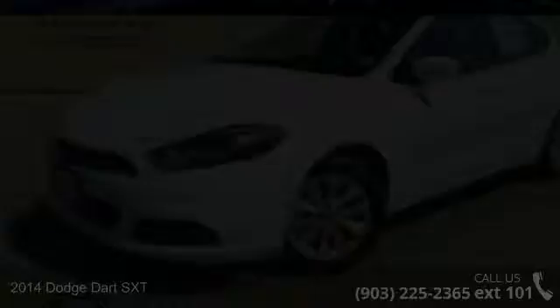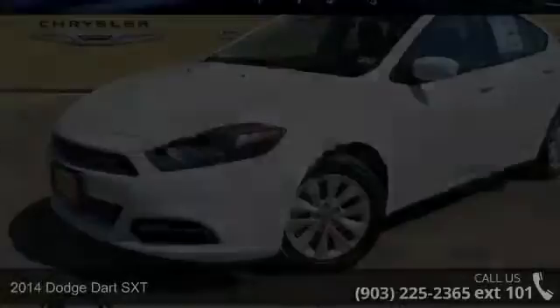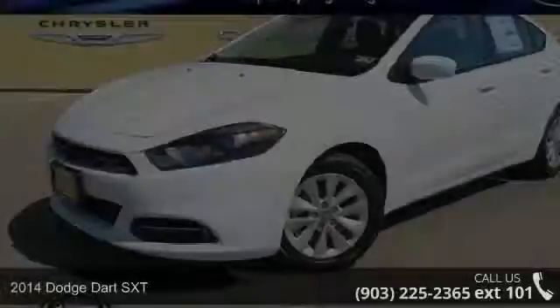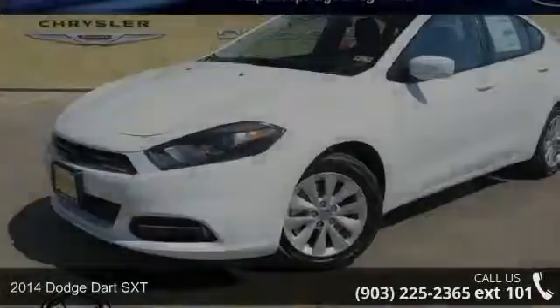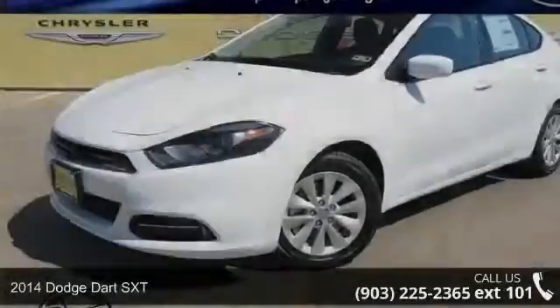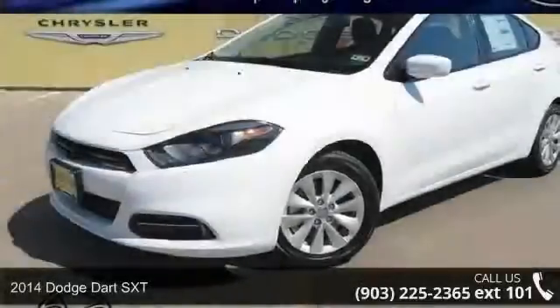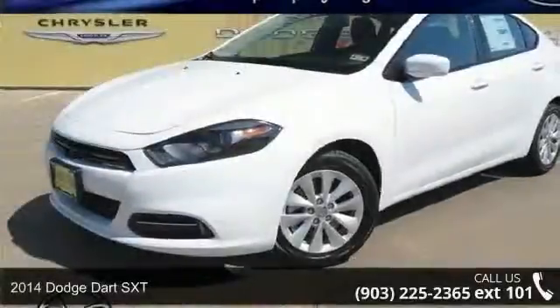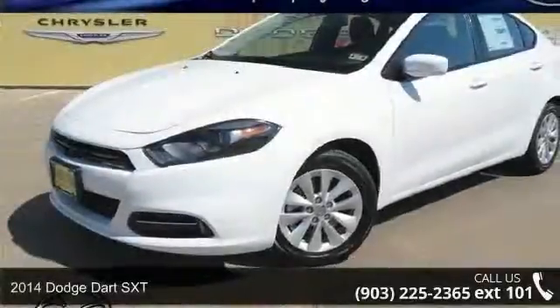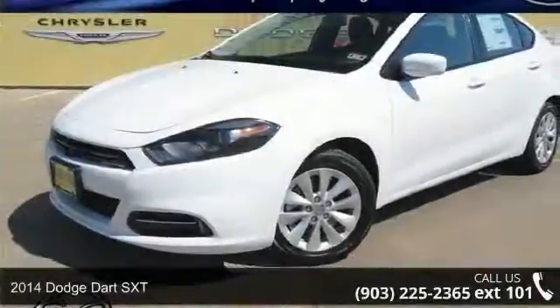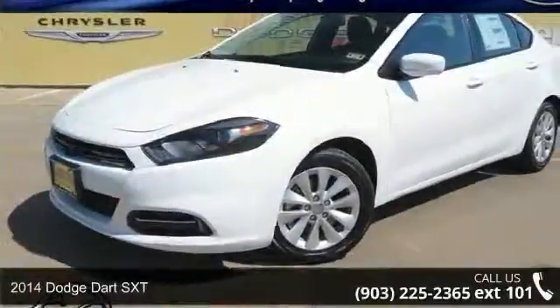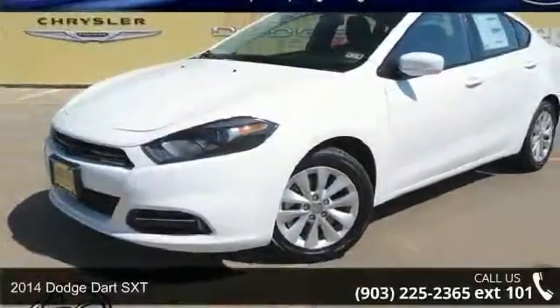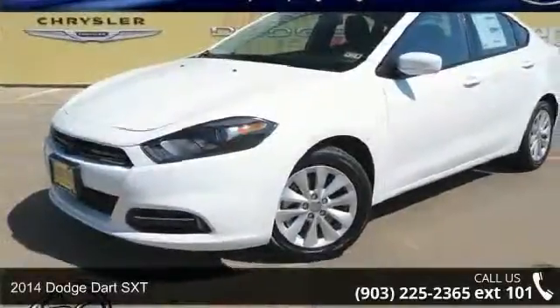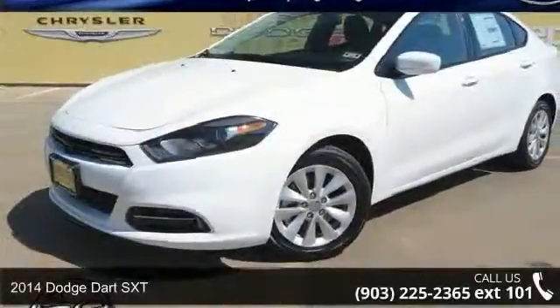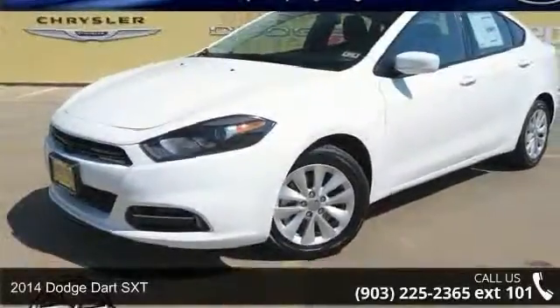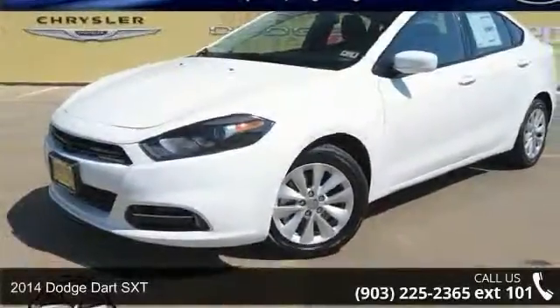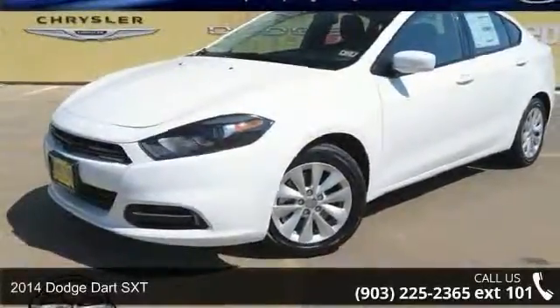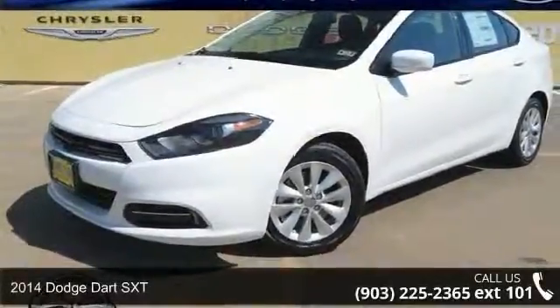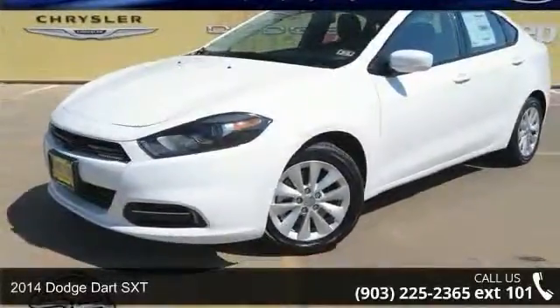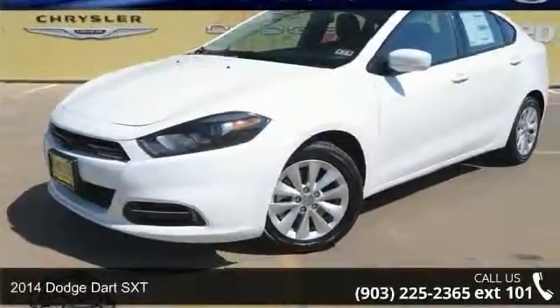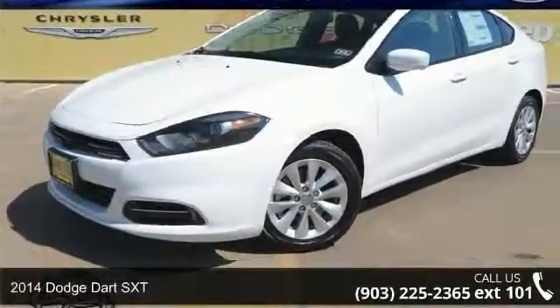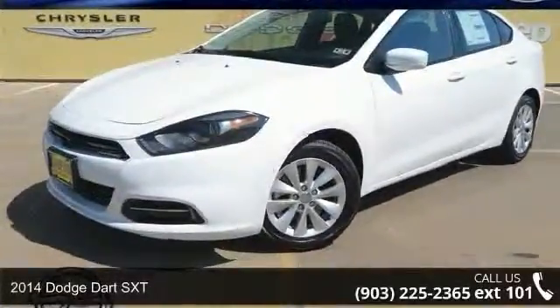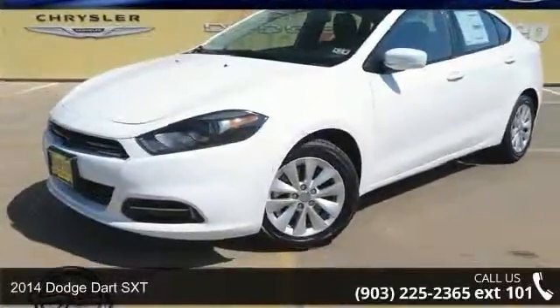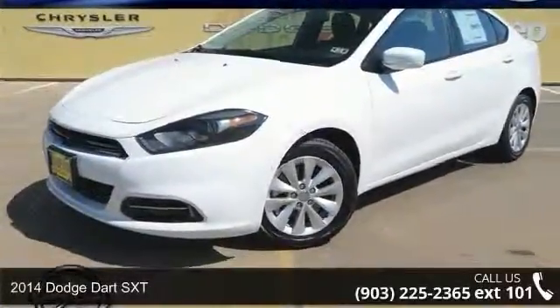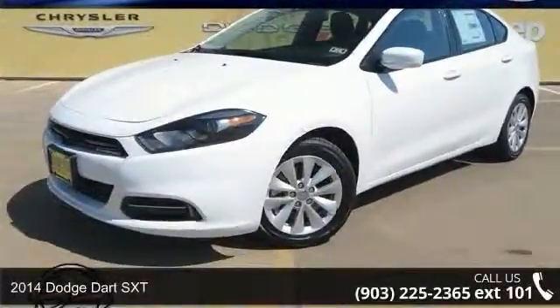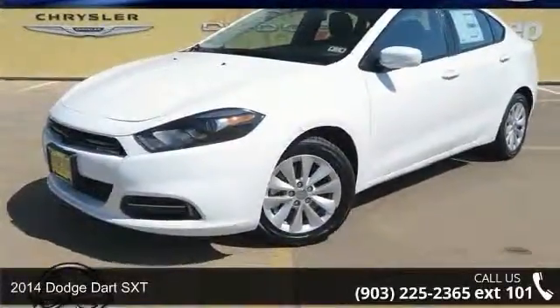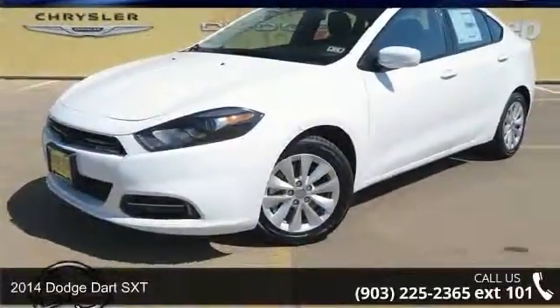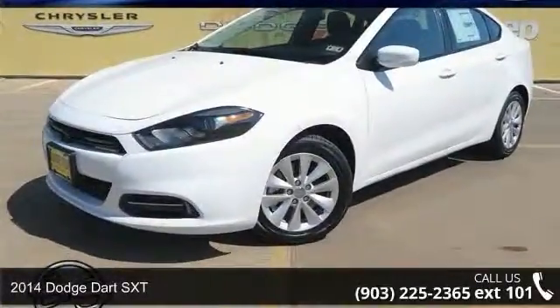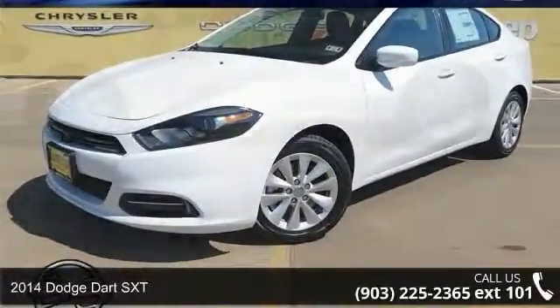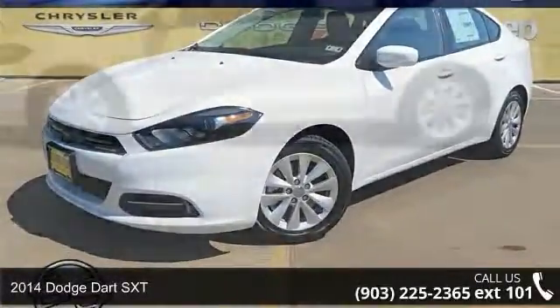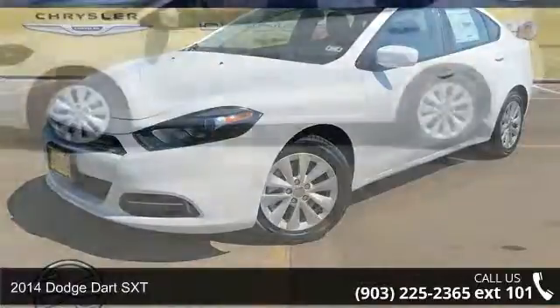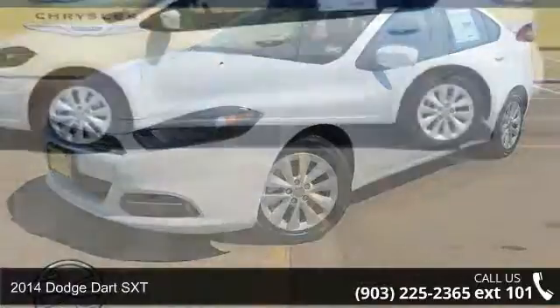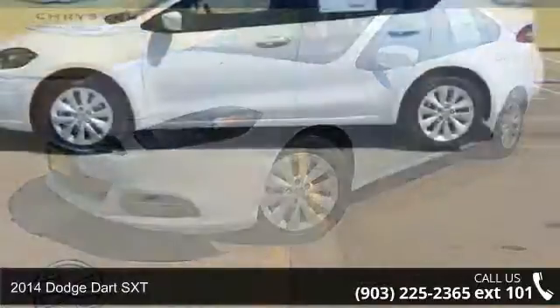Step into the 2014 Dodge Dardus XT. This may be the set of wheels you've been looking for.